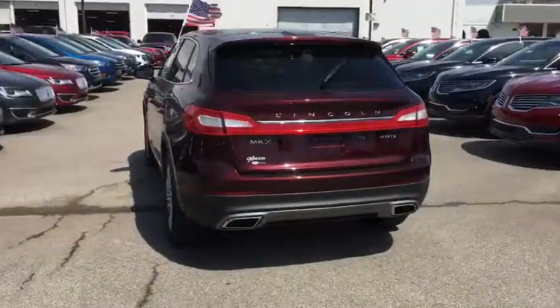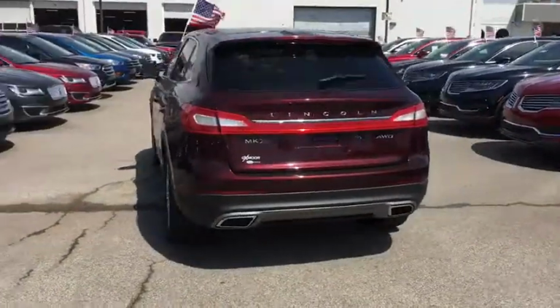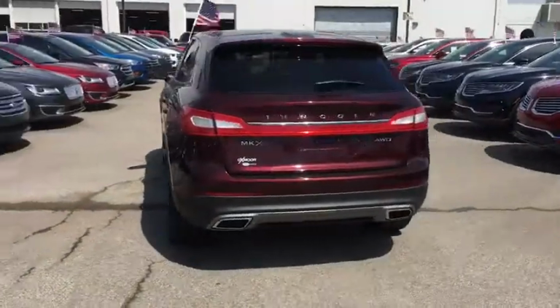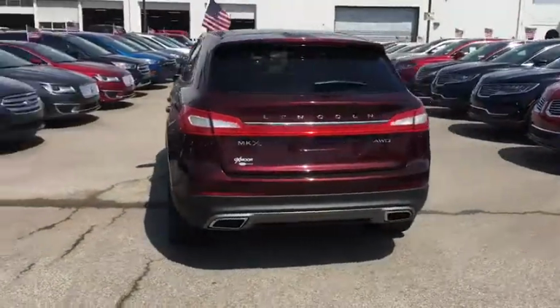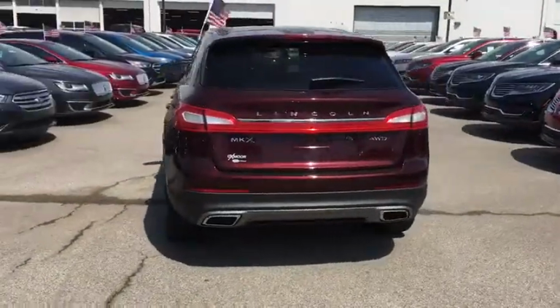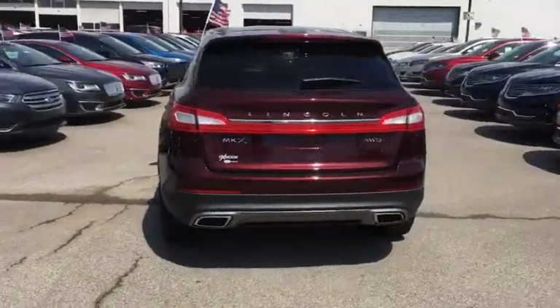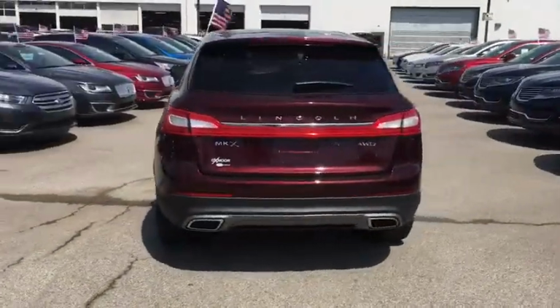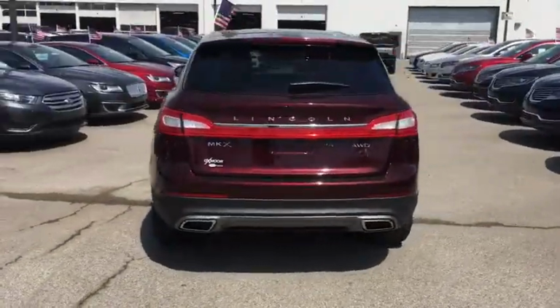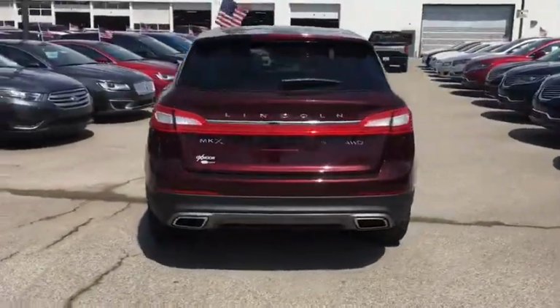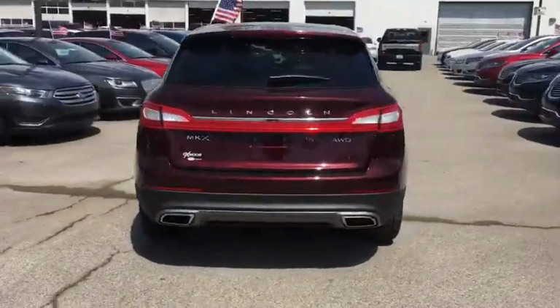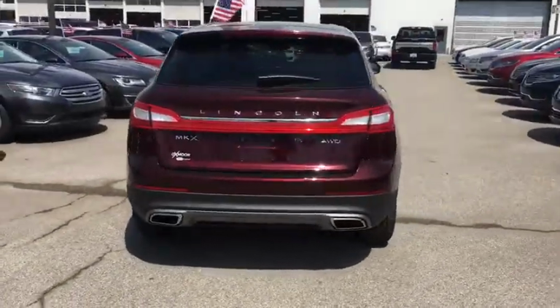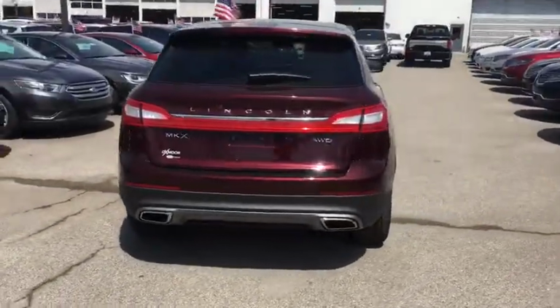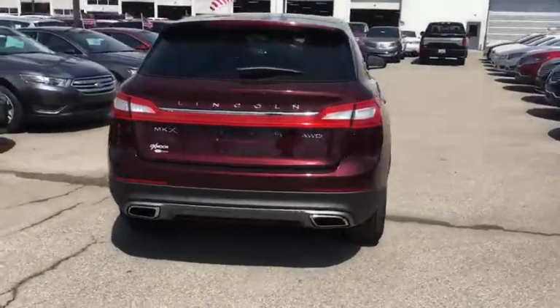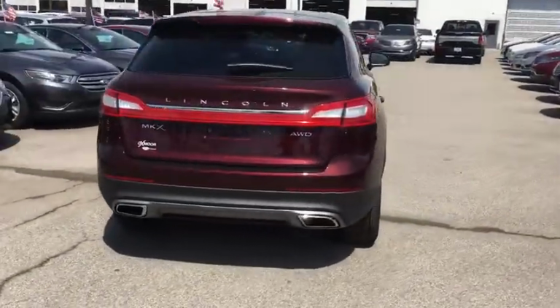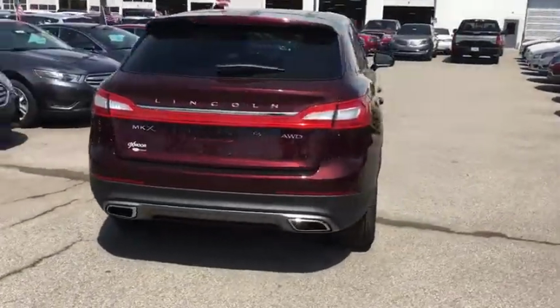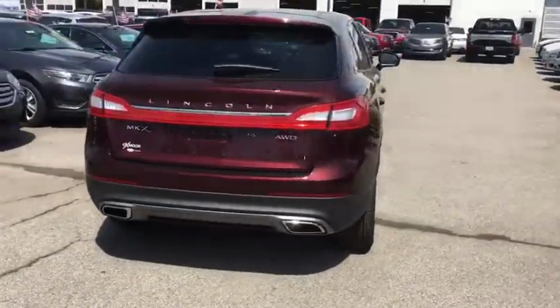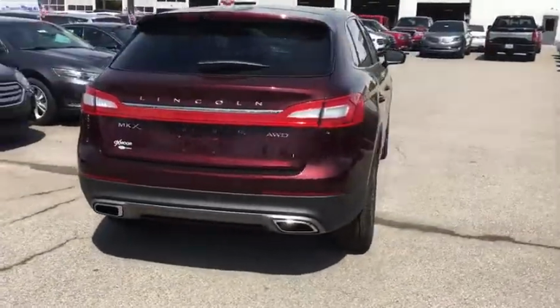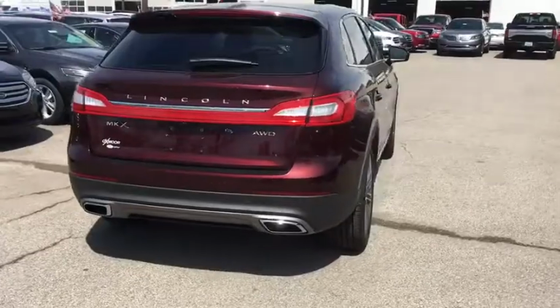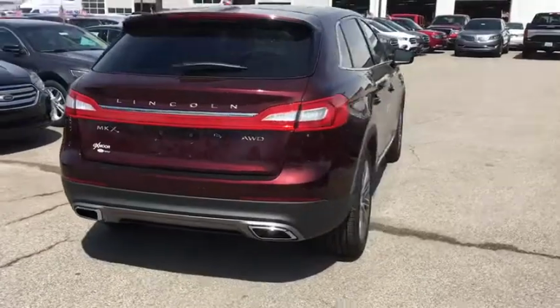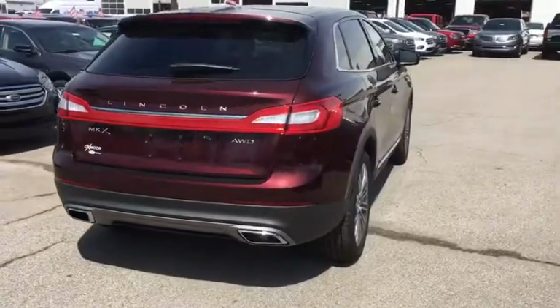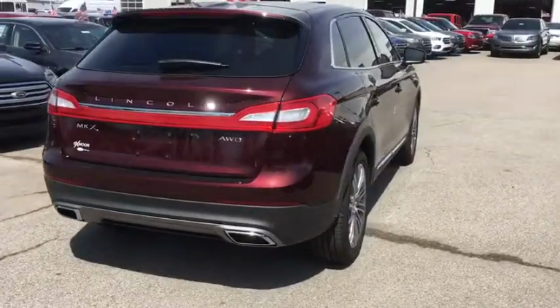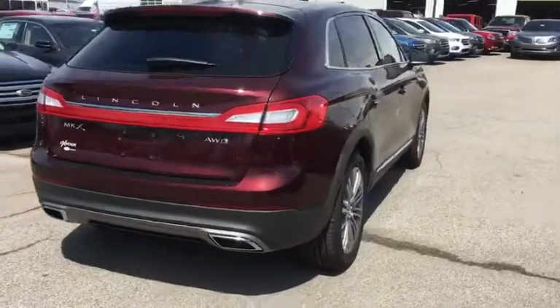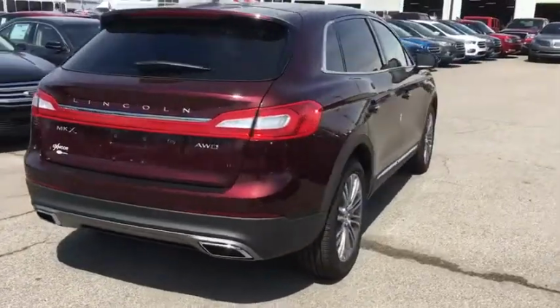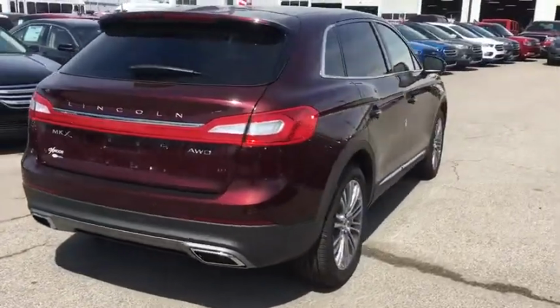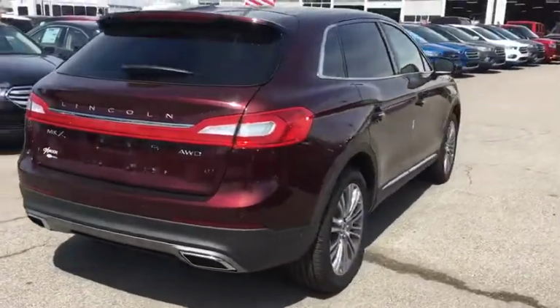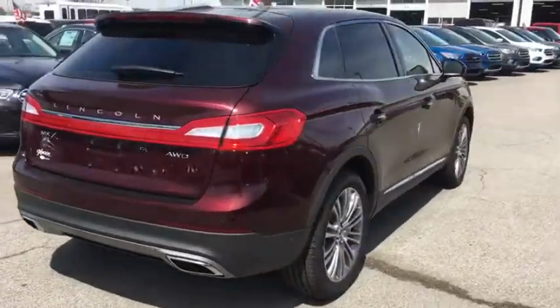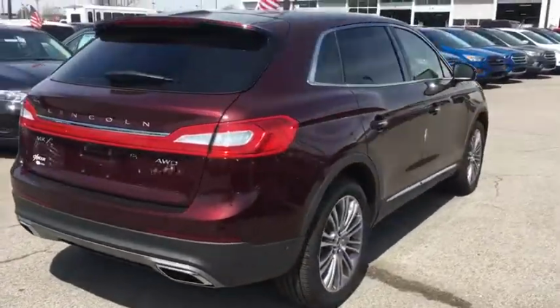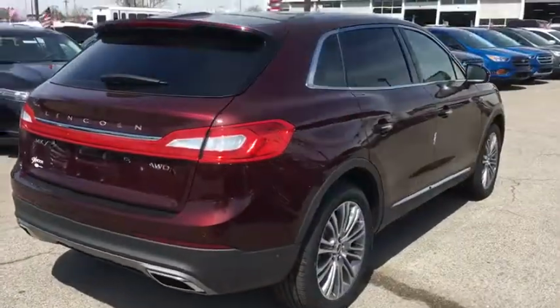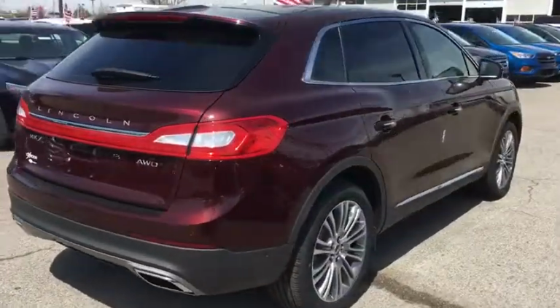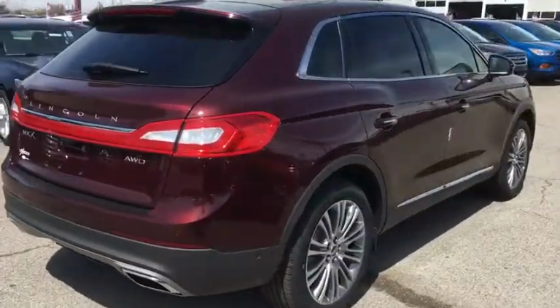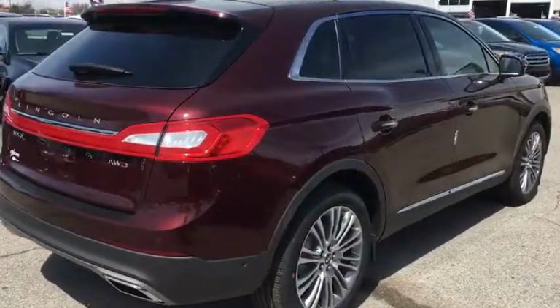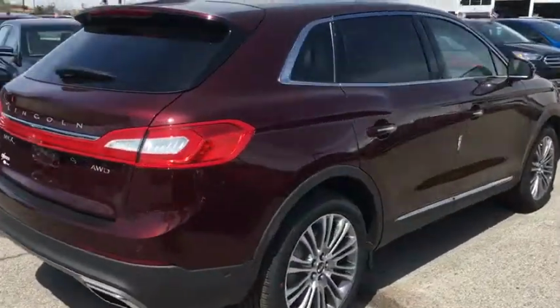Auto-dimming rearview mirror, aluminum wheels, cruise control, four-wheel disc brakes.